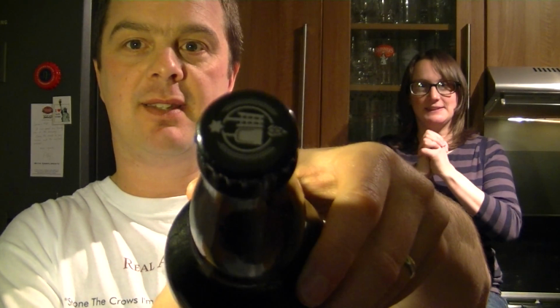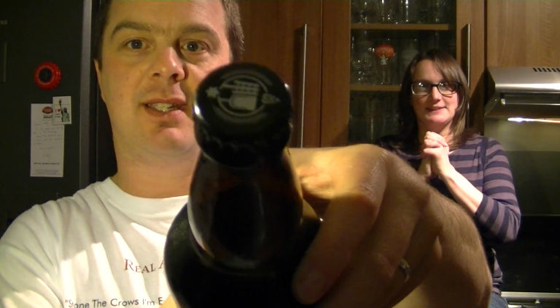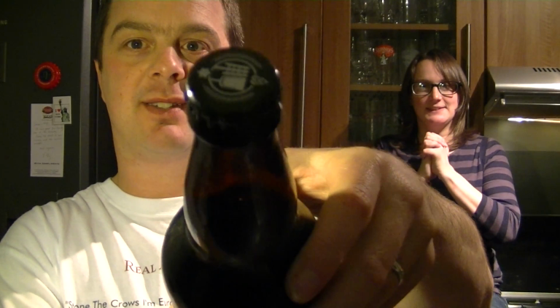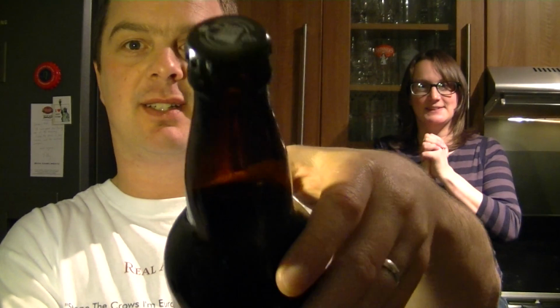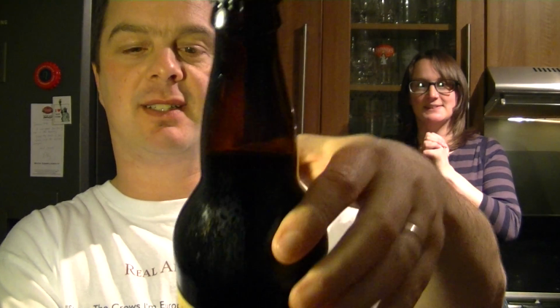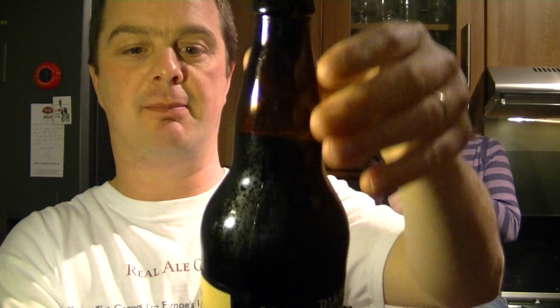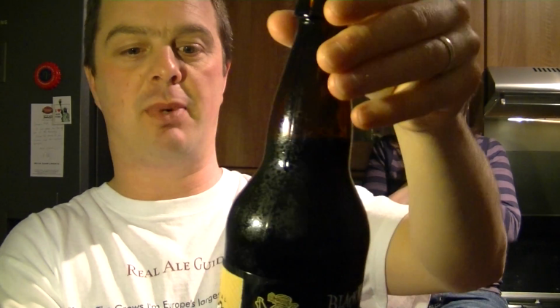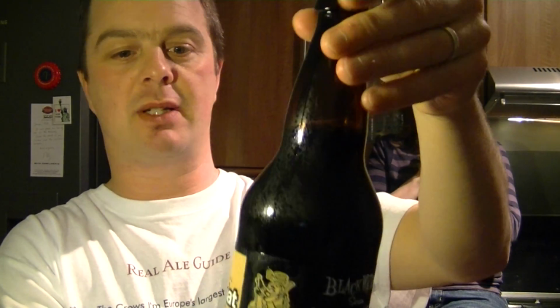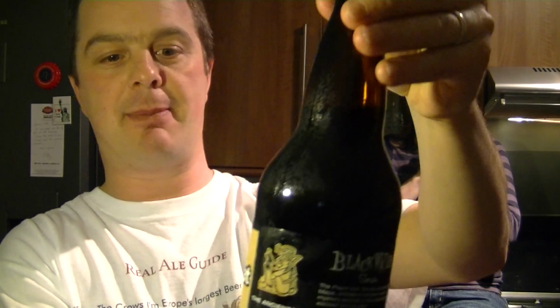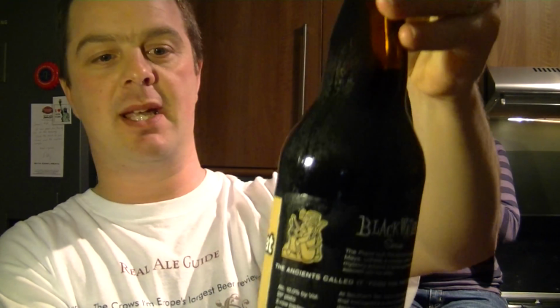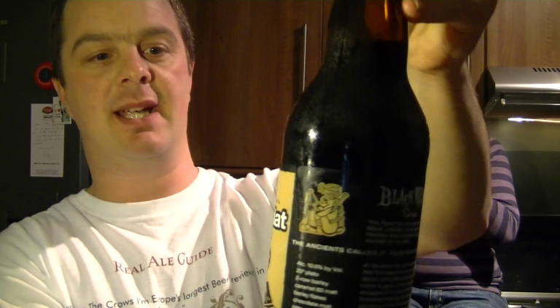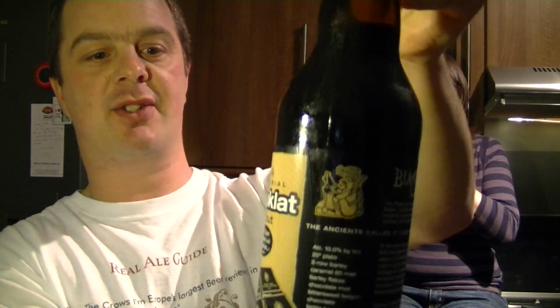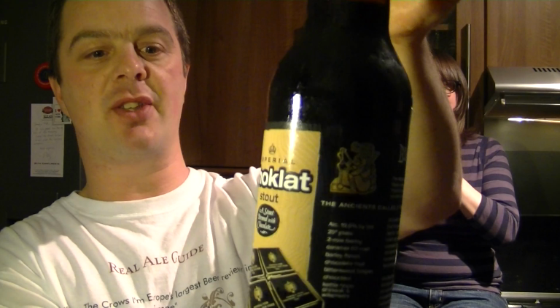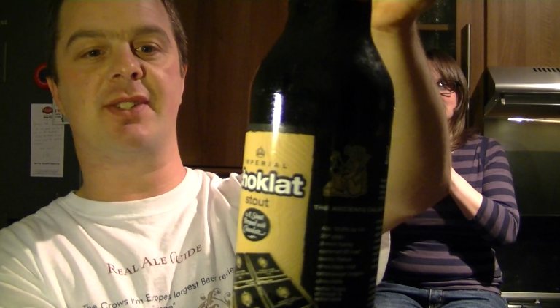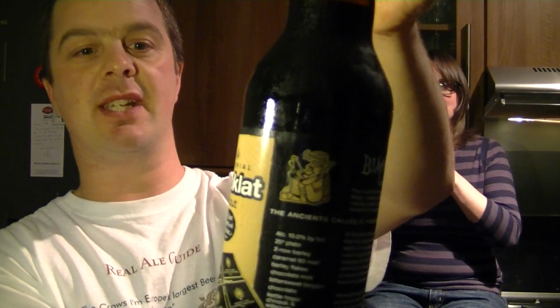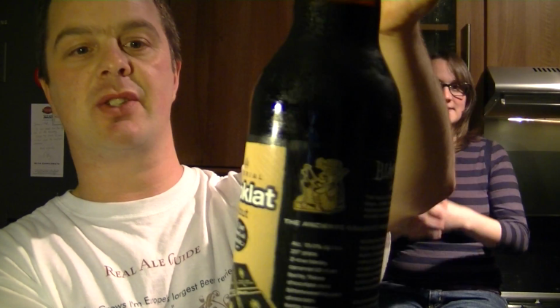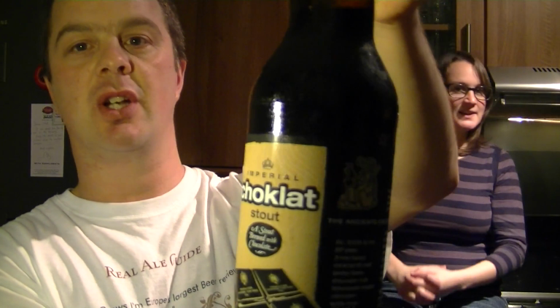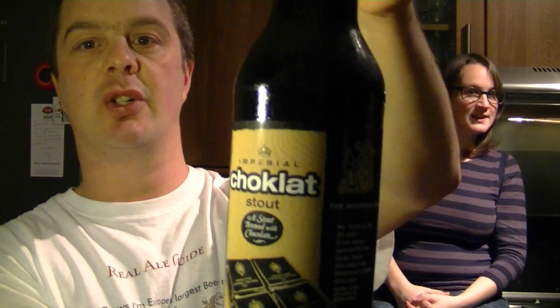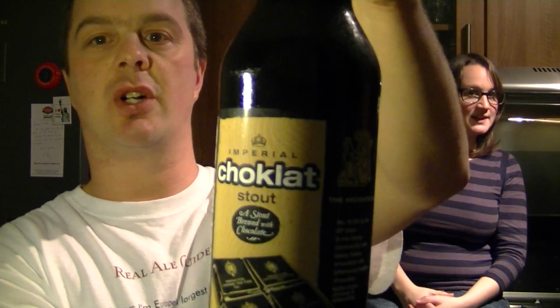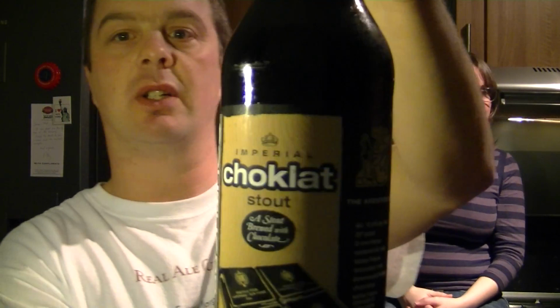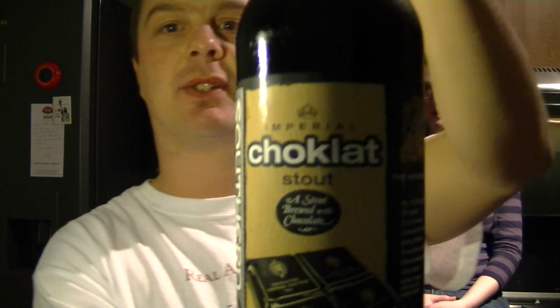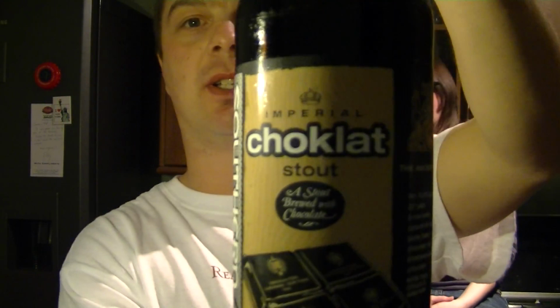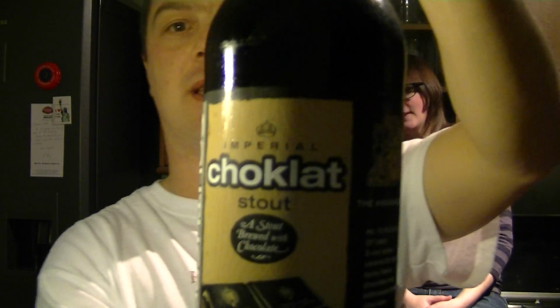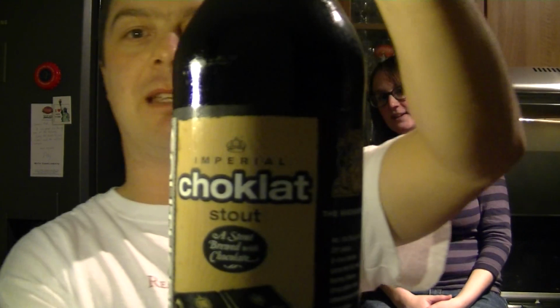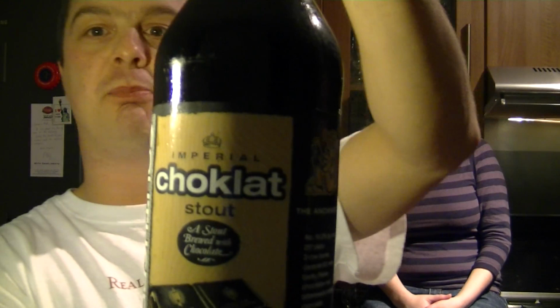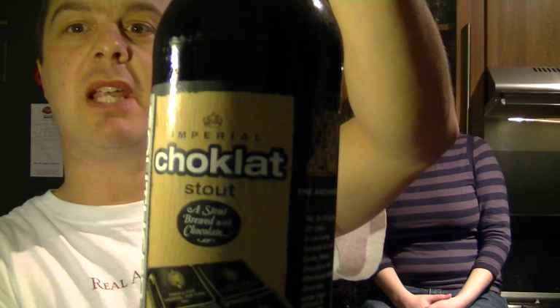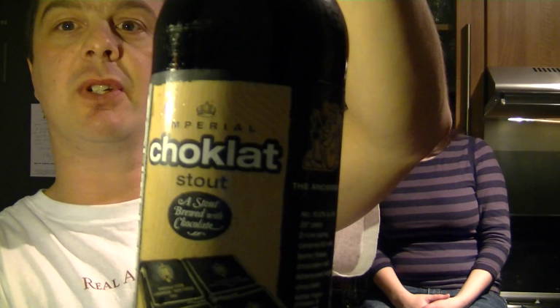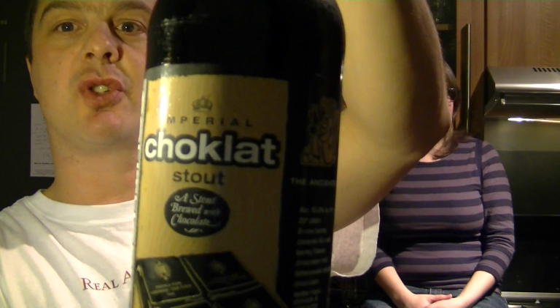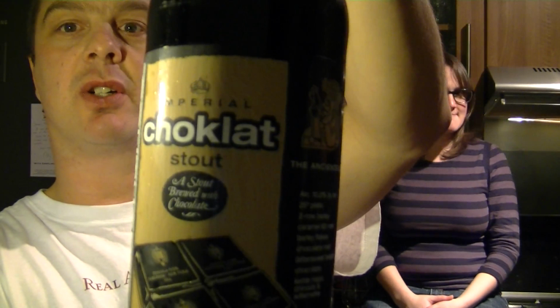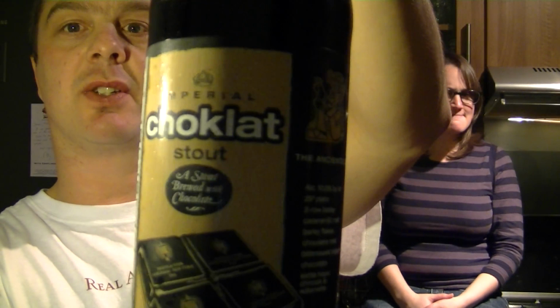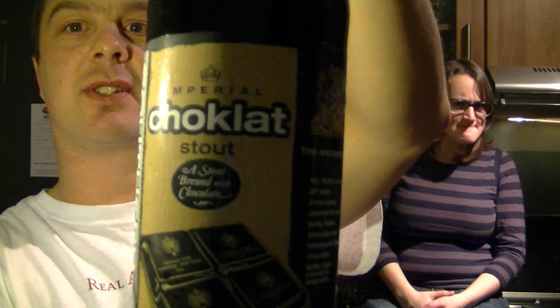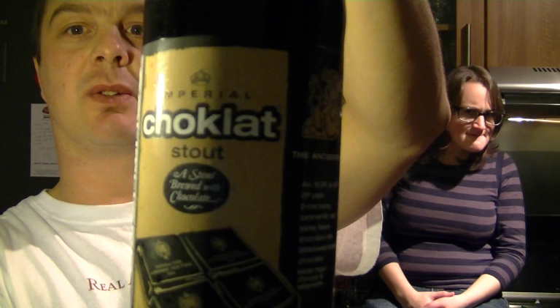There's the bottle cap — it's Southern Tears Chocolate Imperial Chocolate Stout.